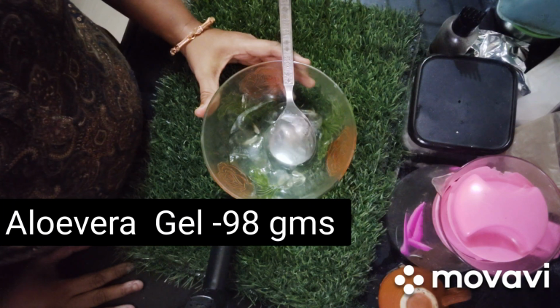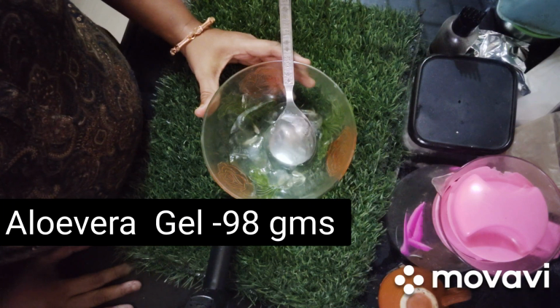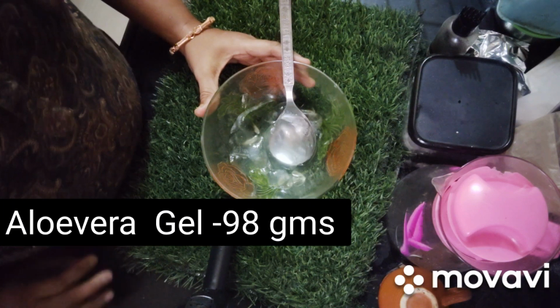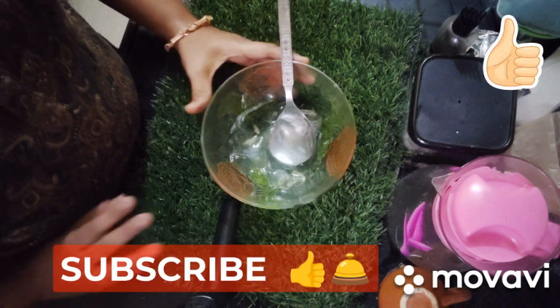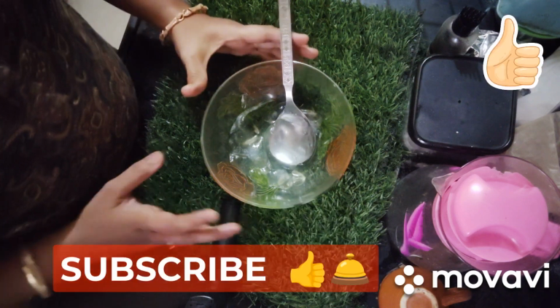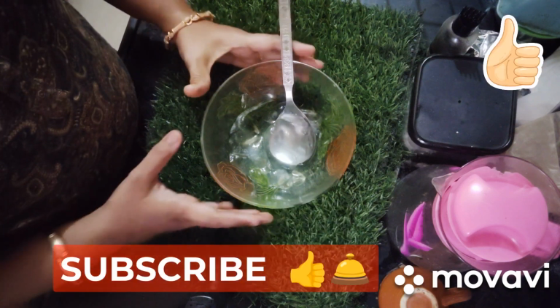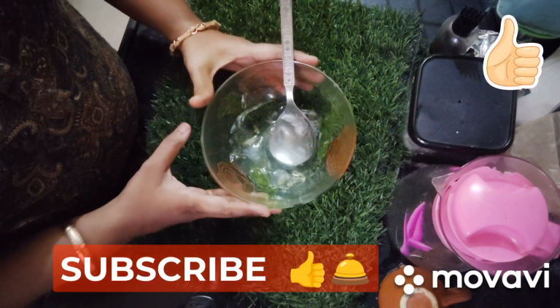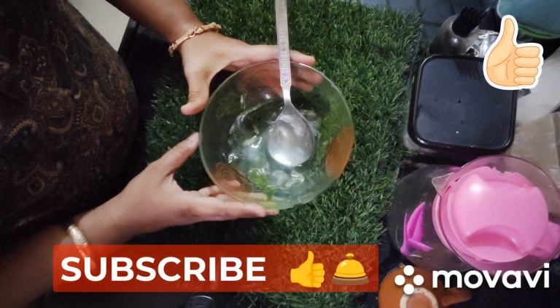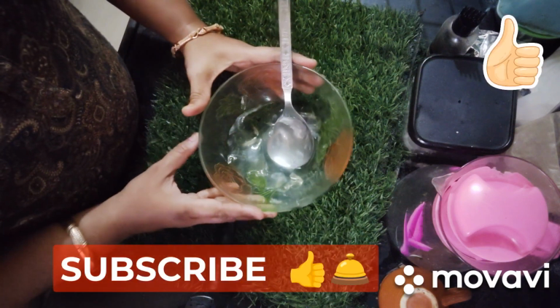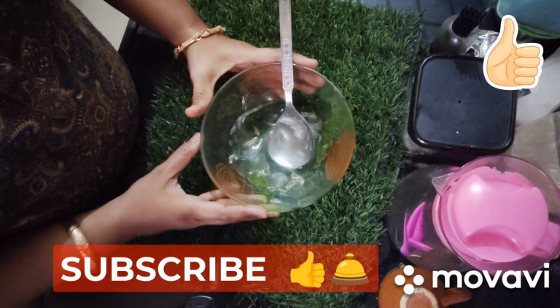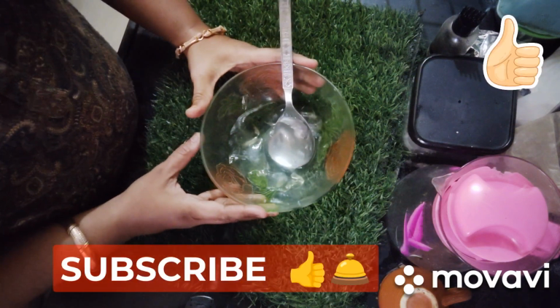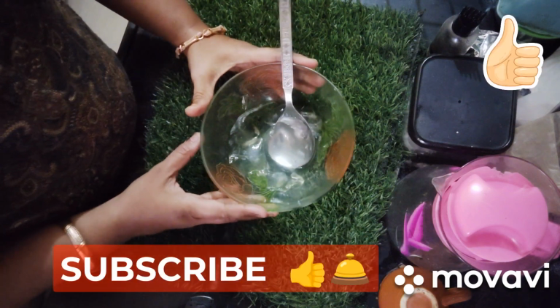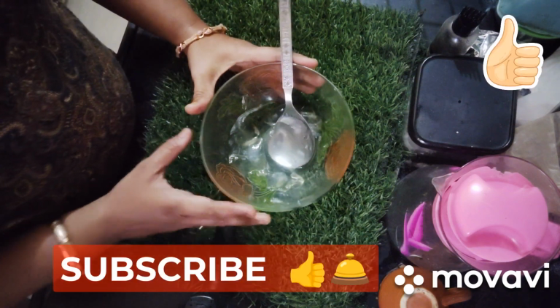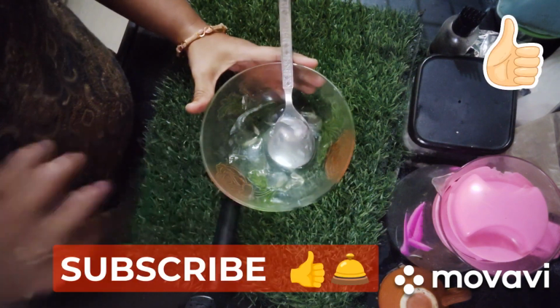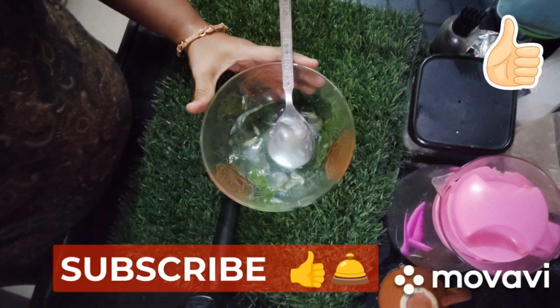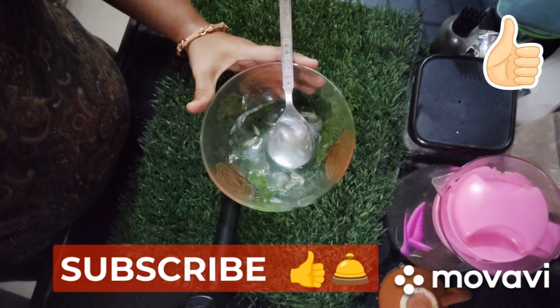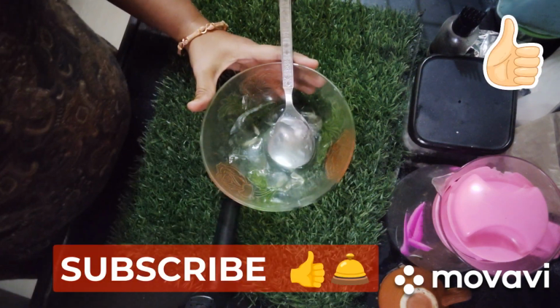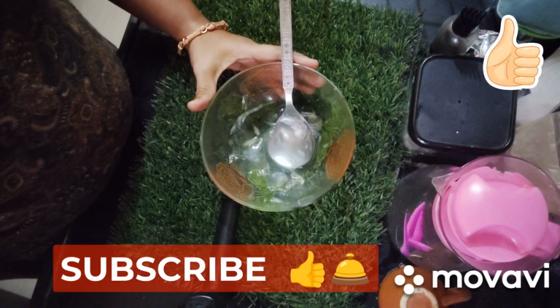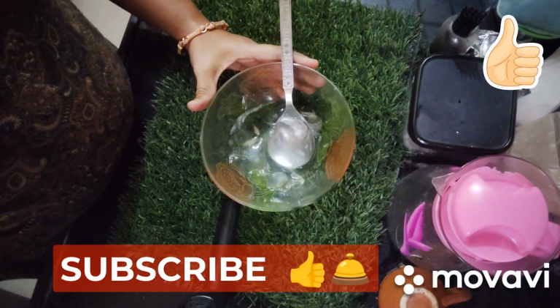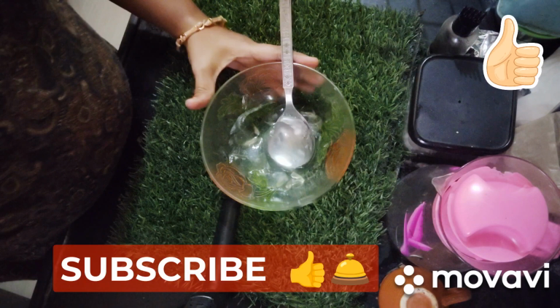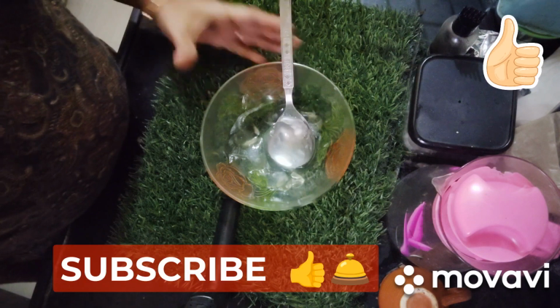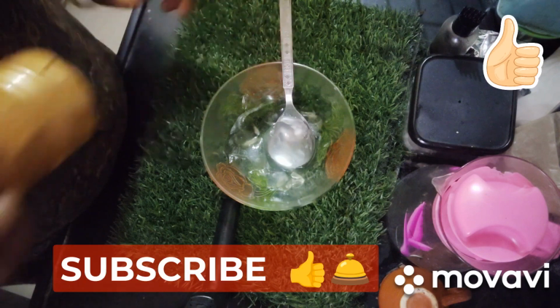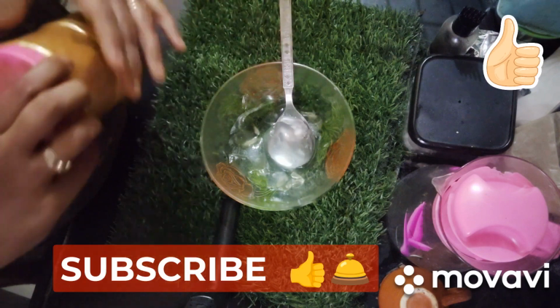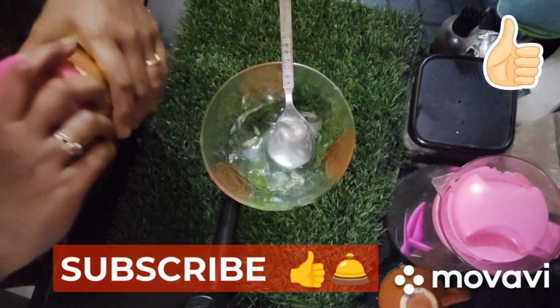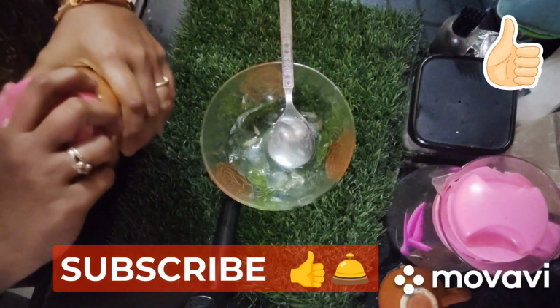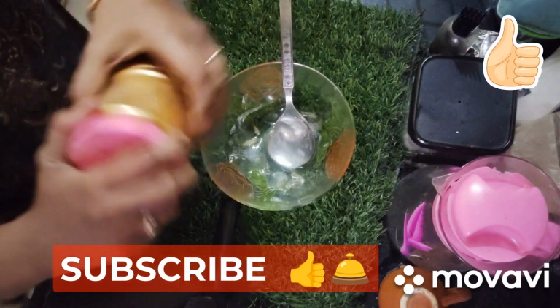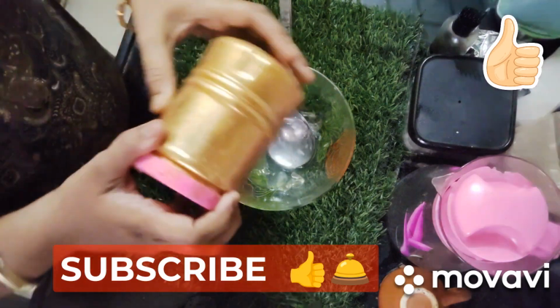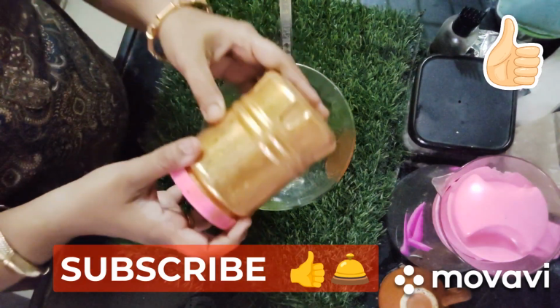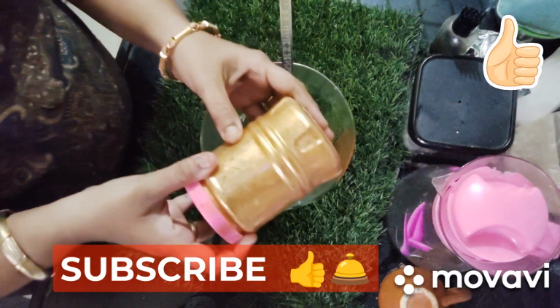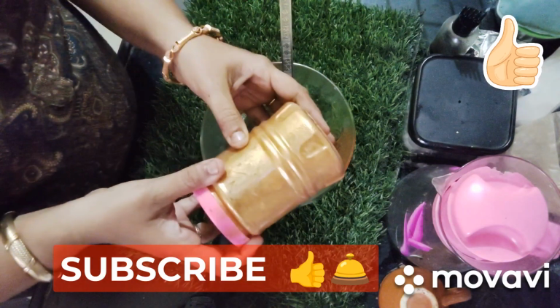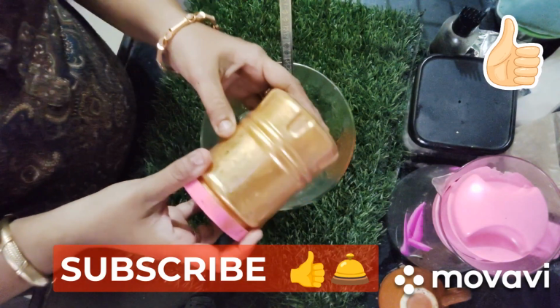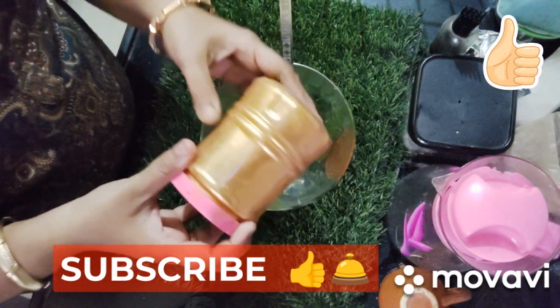I have used aloe vera gel. After this, I will add 1 gram of gold powder, like this.